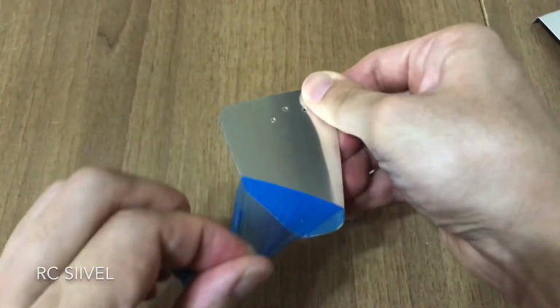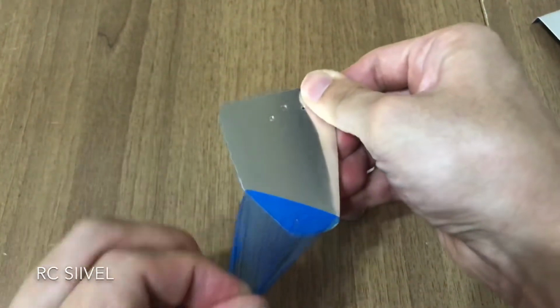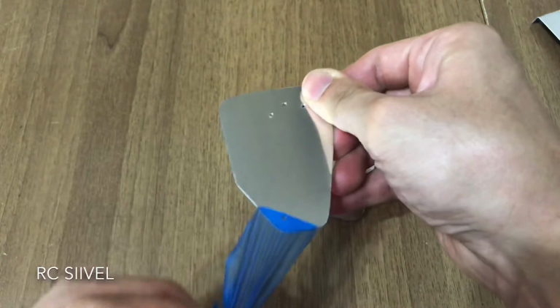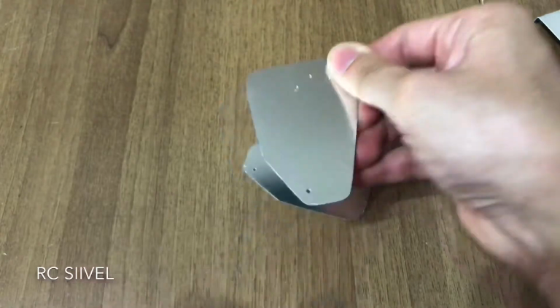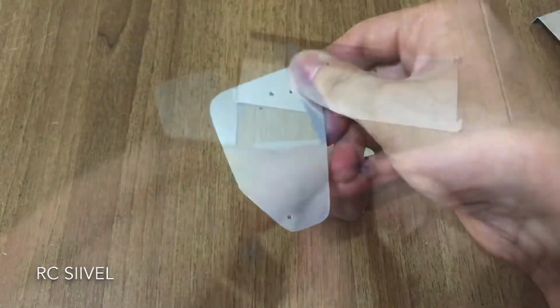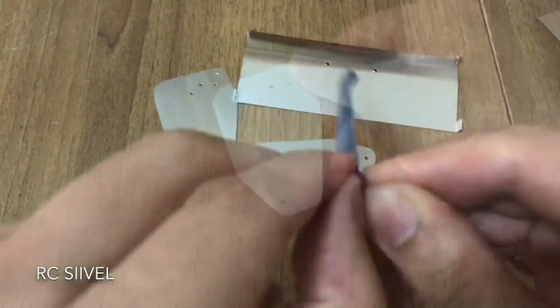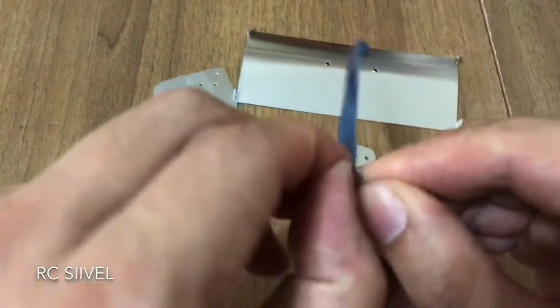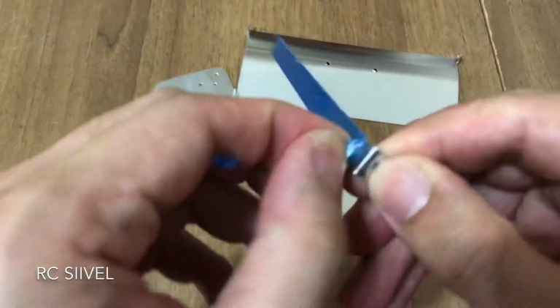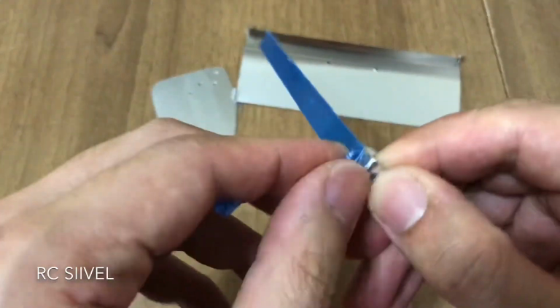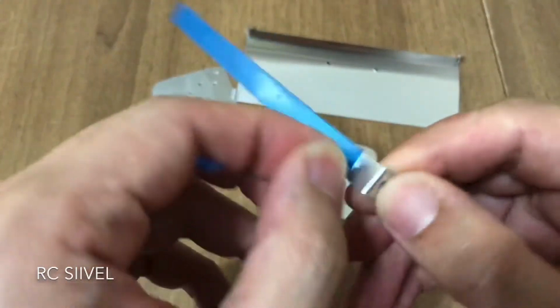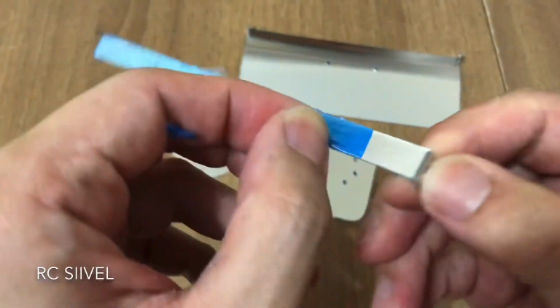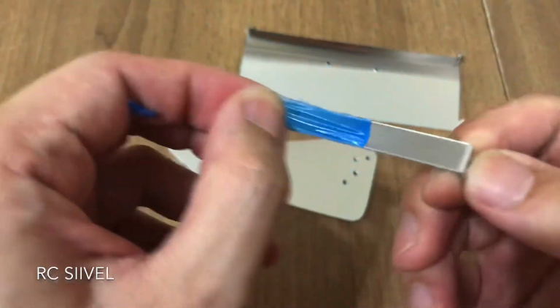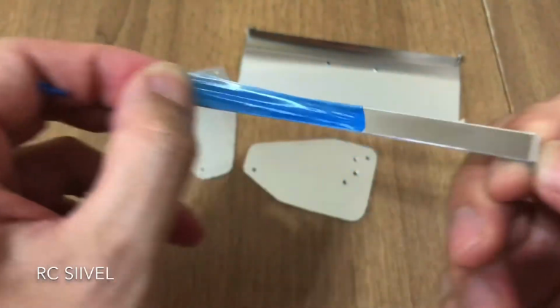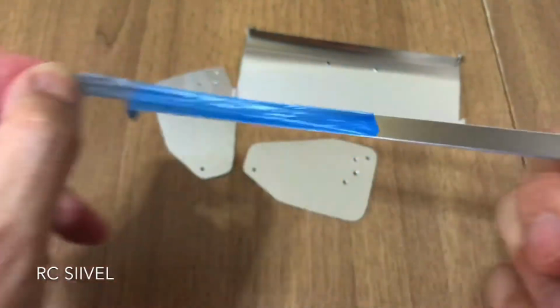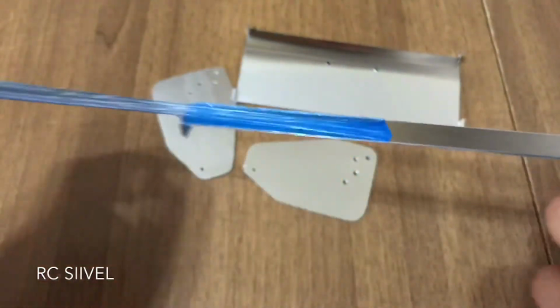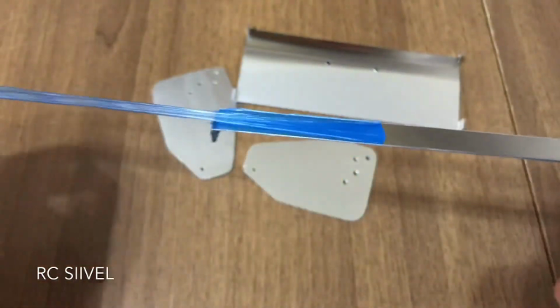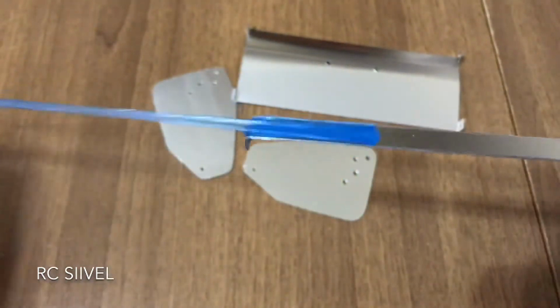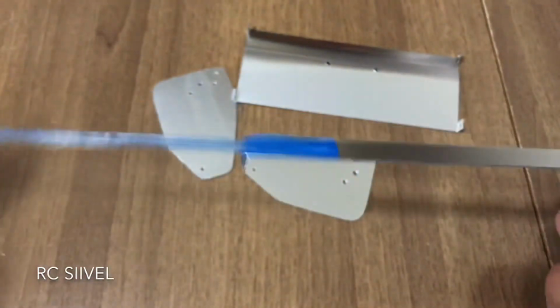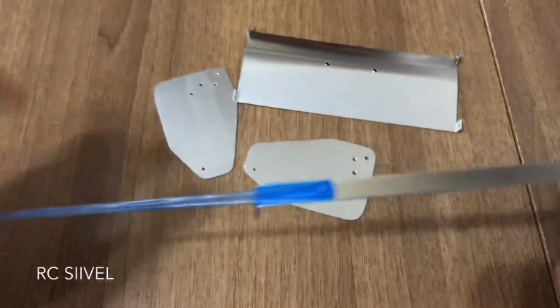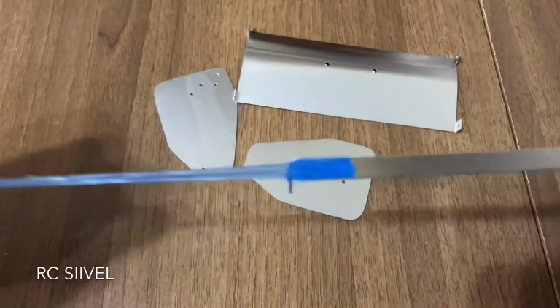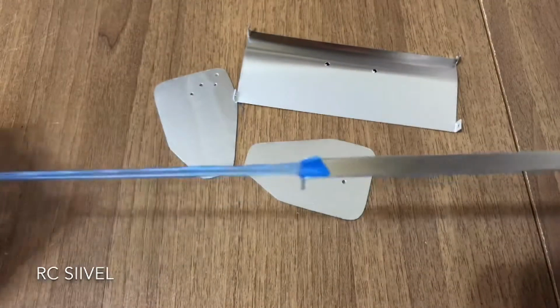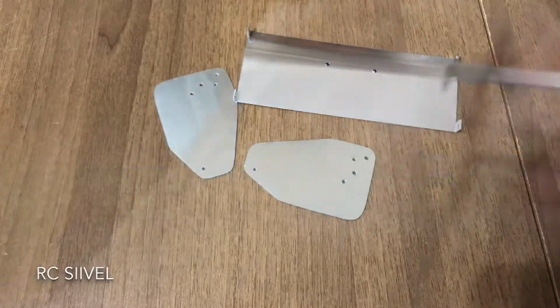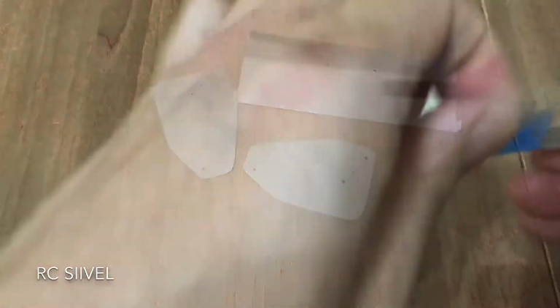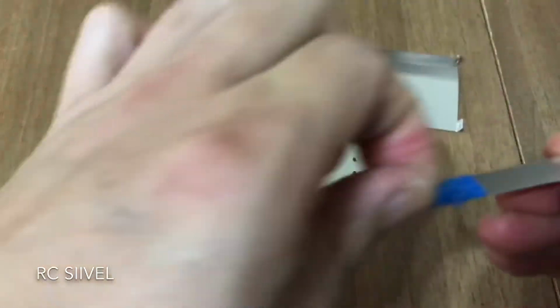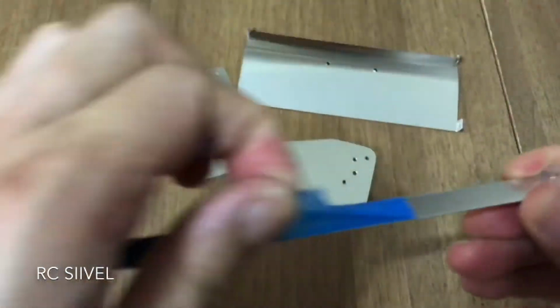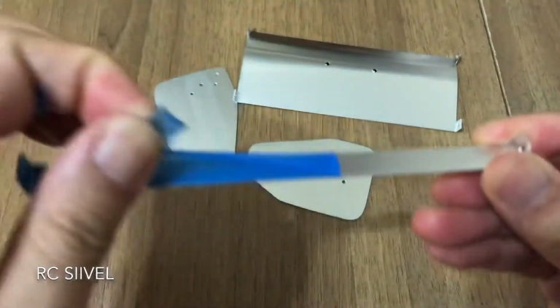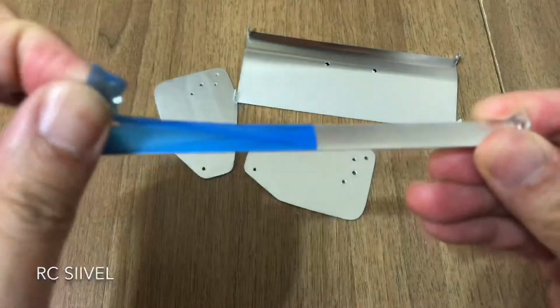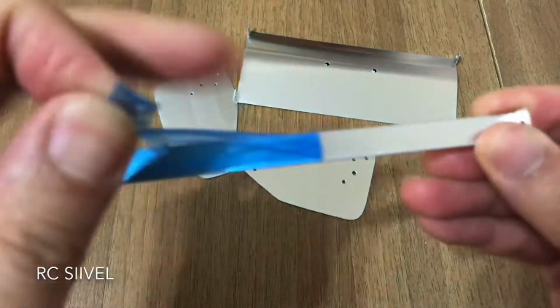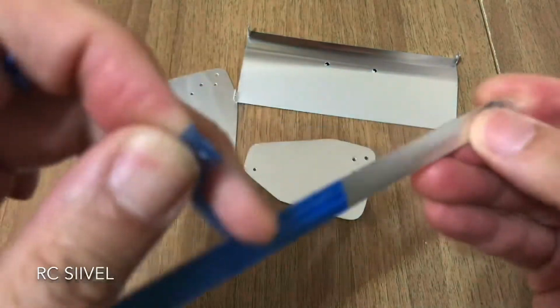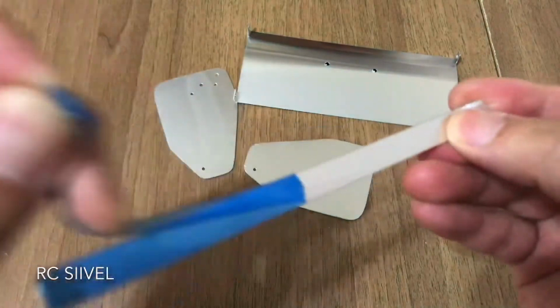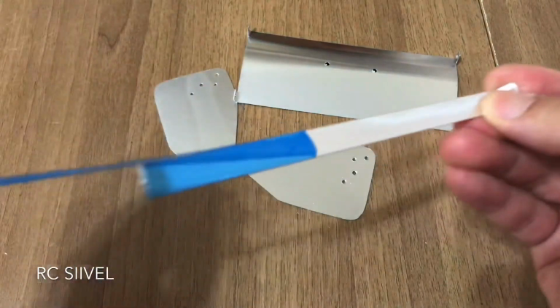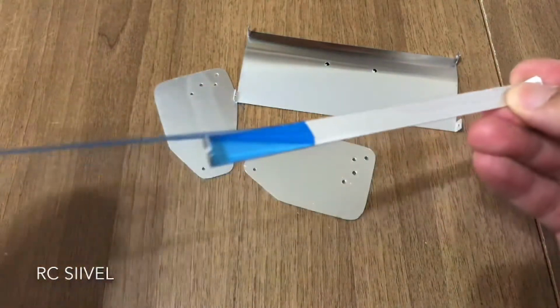As you may see, at the main wing there is a curve. I just bend it with a can of color spray.